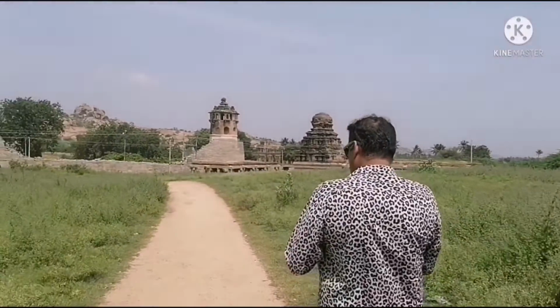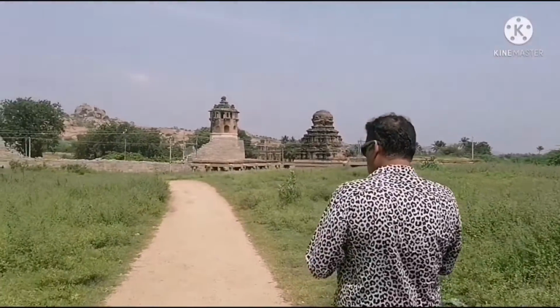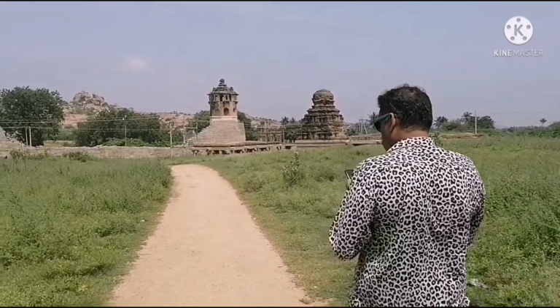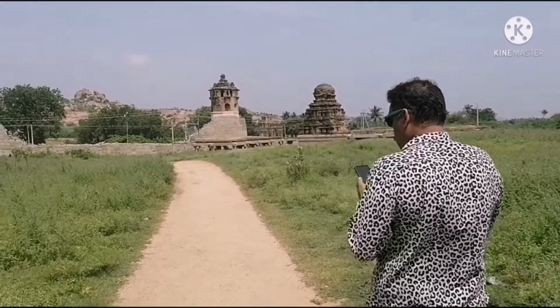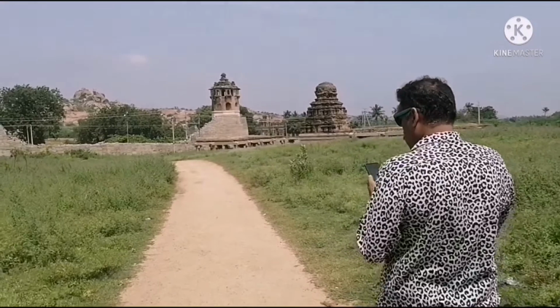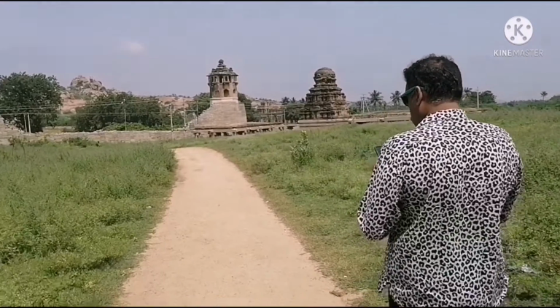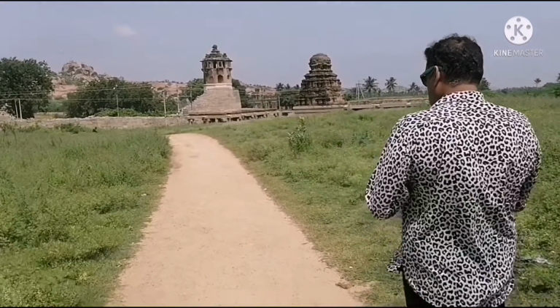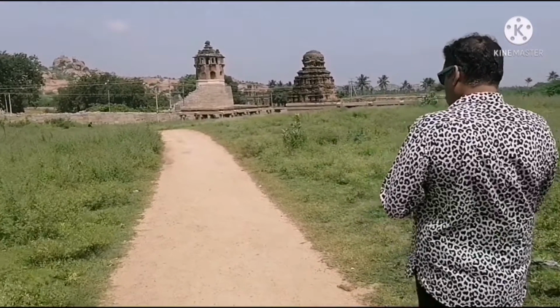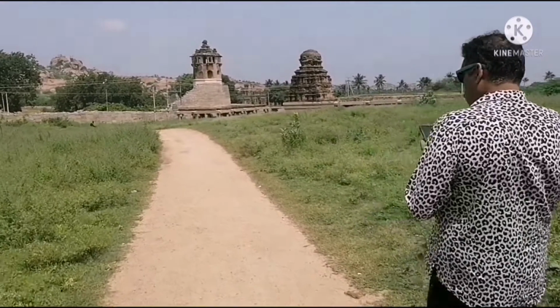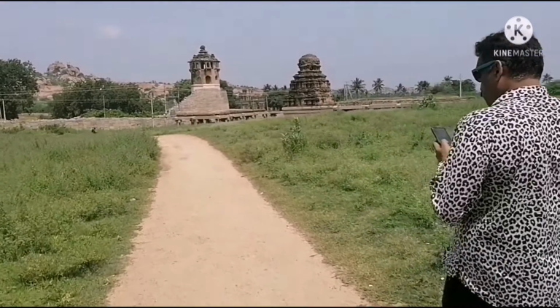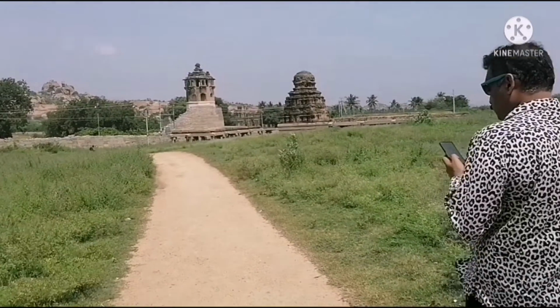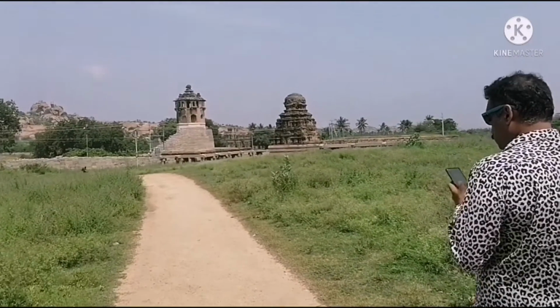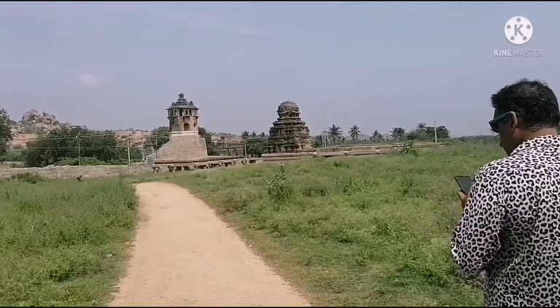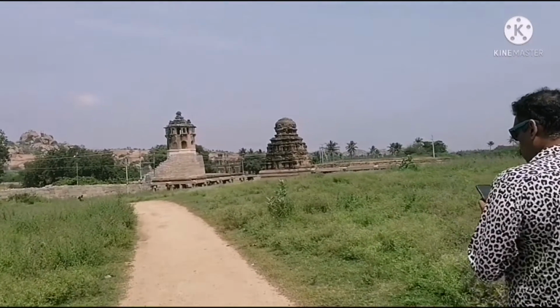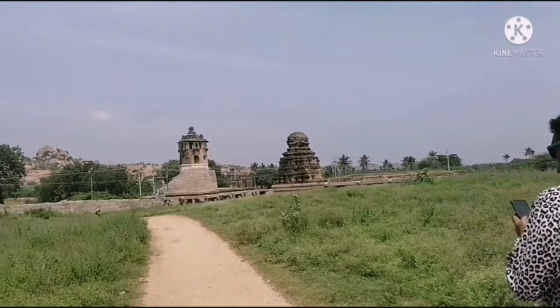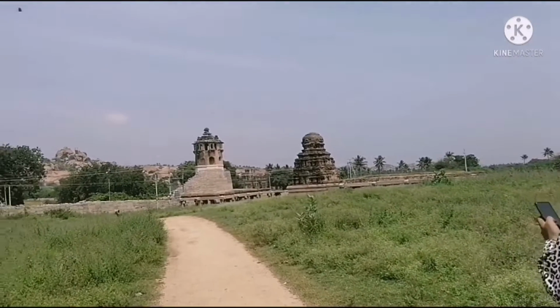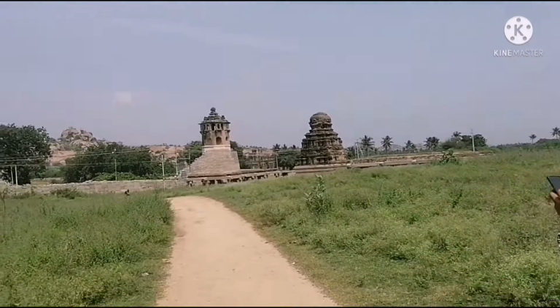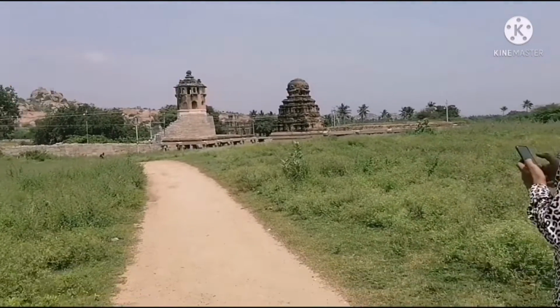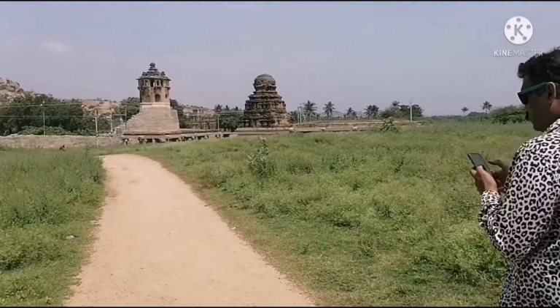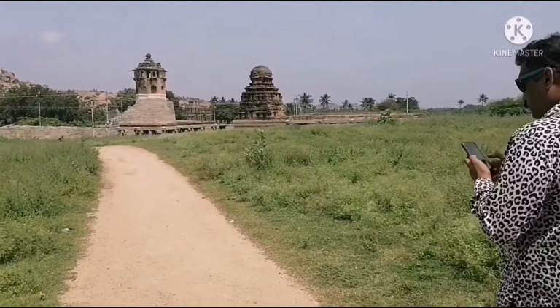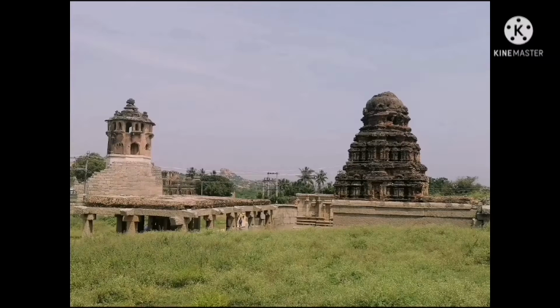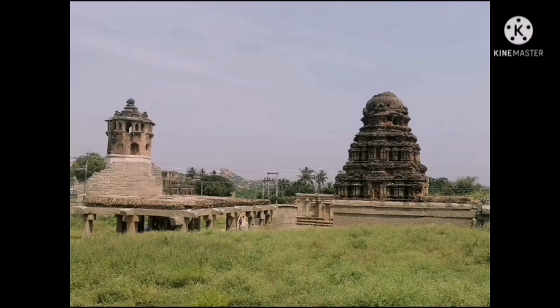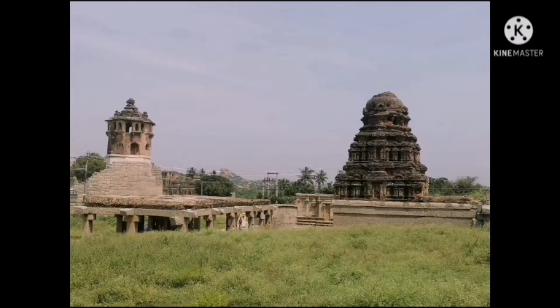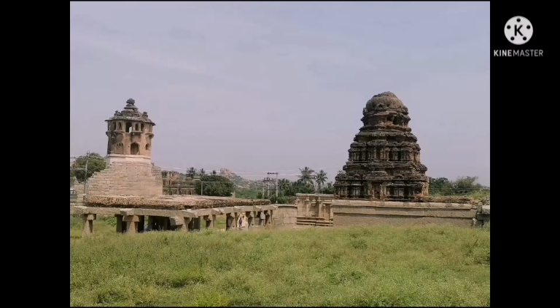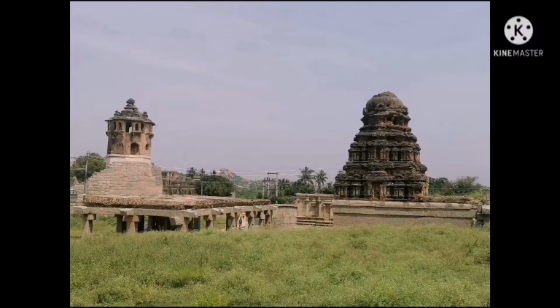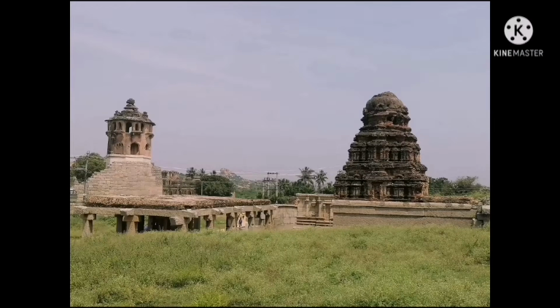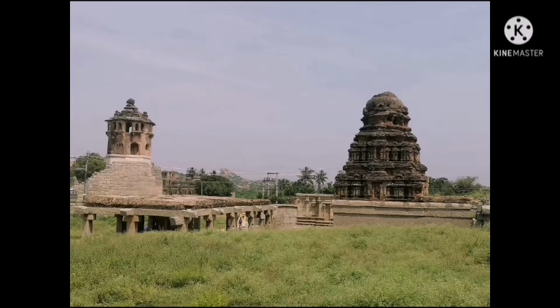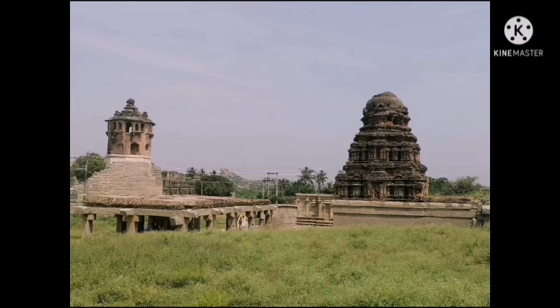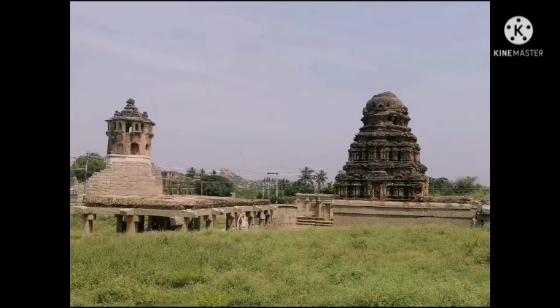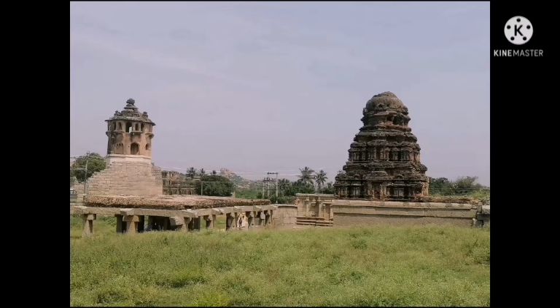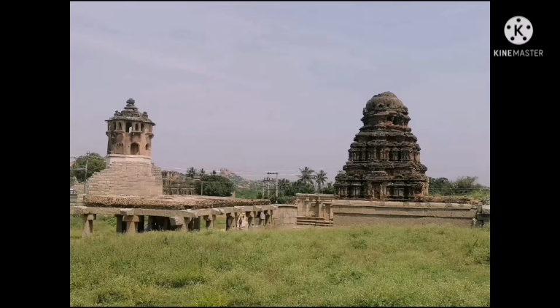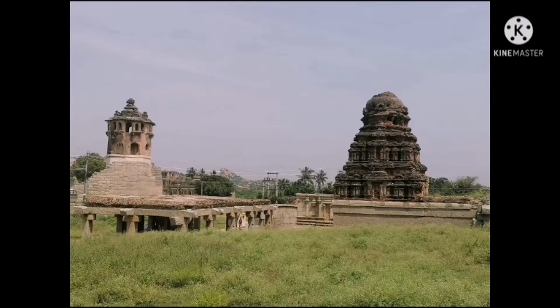After visiting the Queen's Bath, we are heading towards the next location.